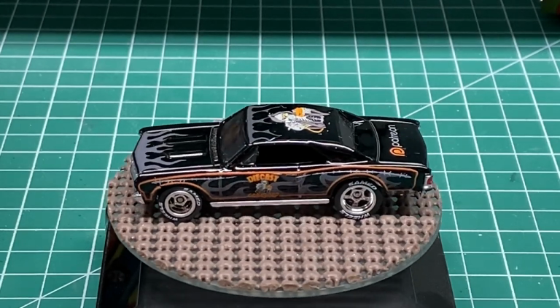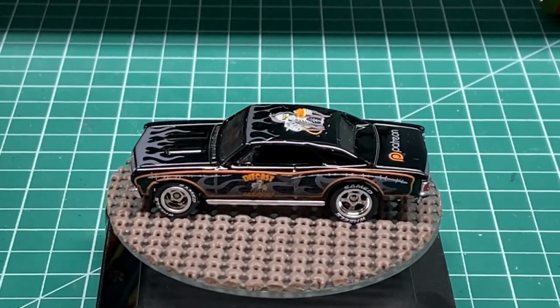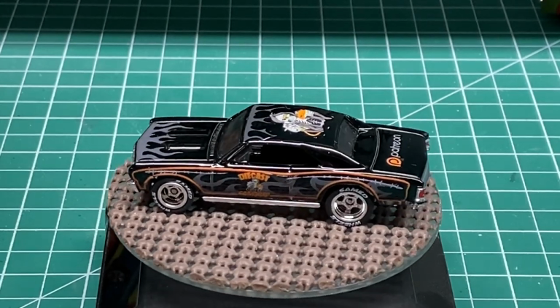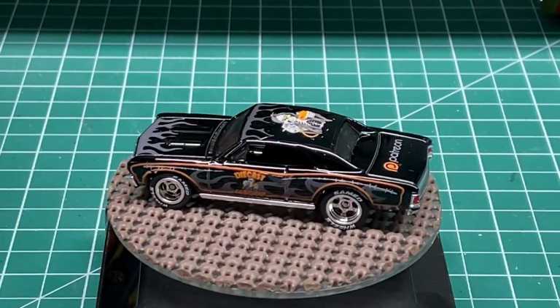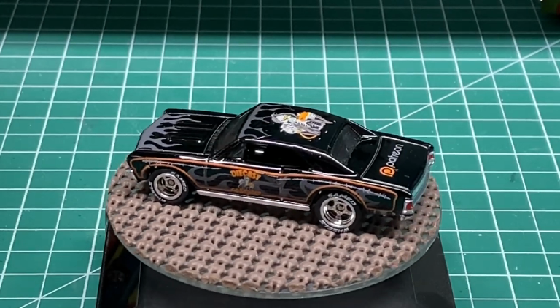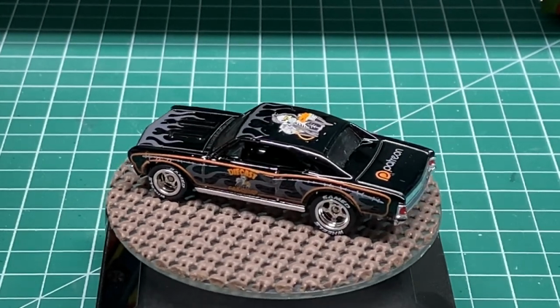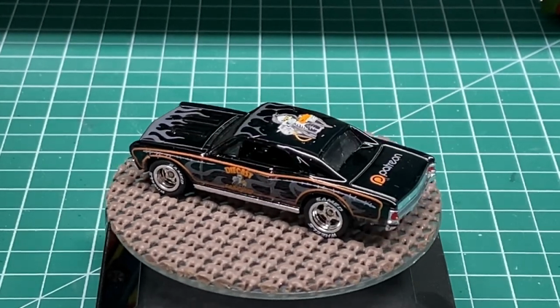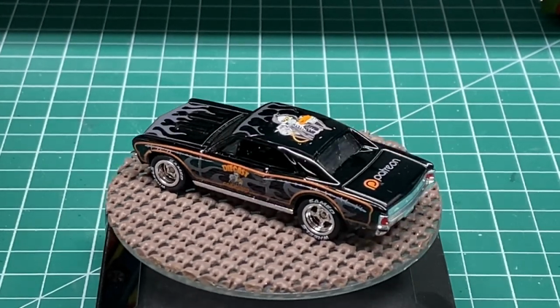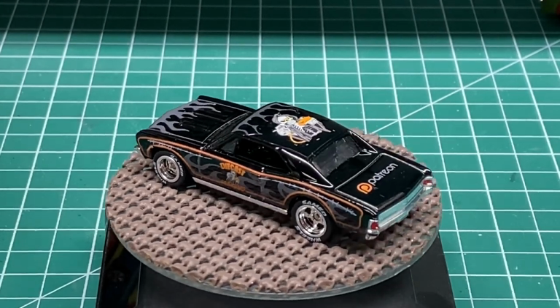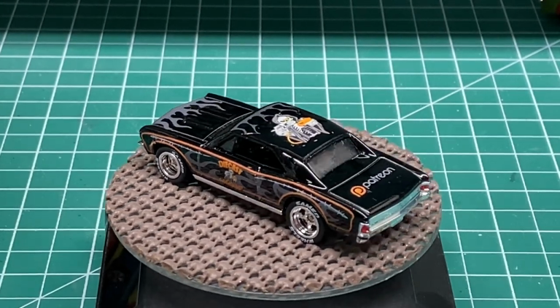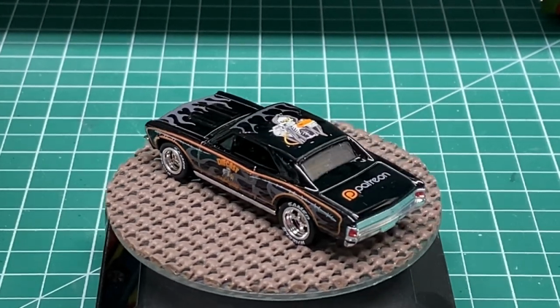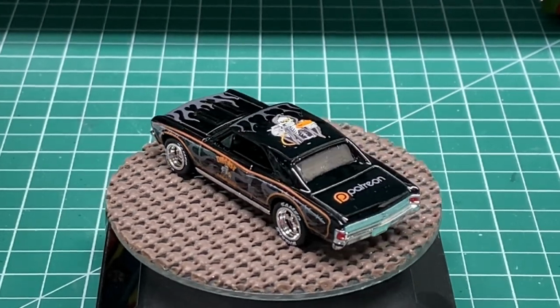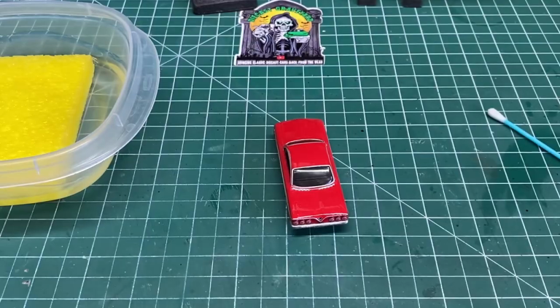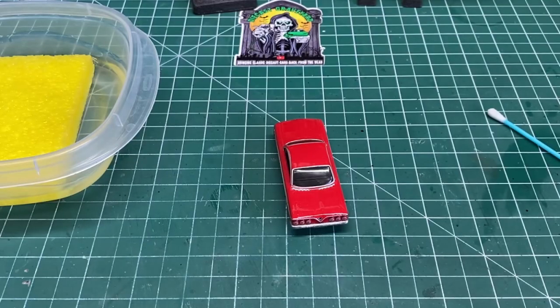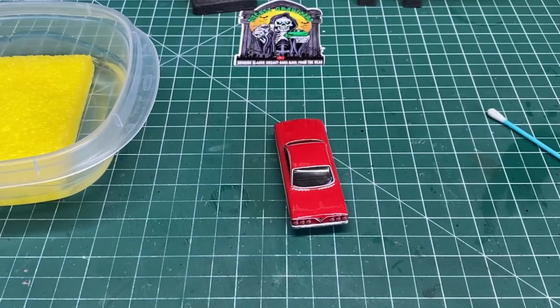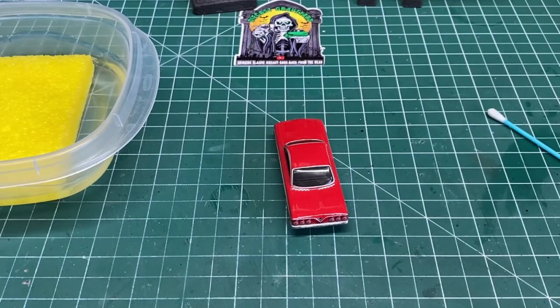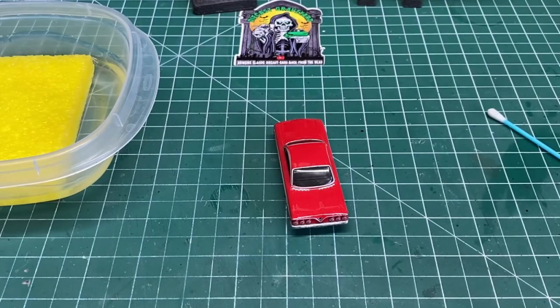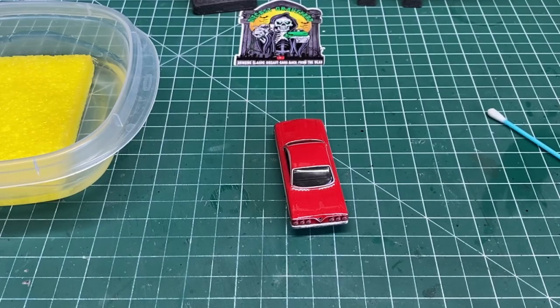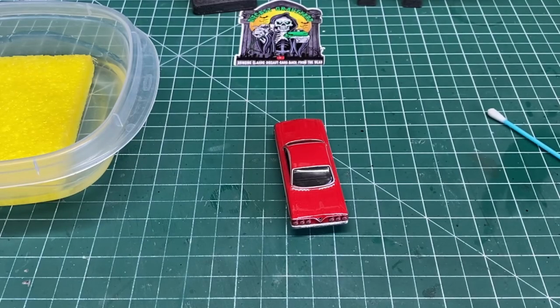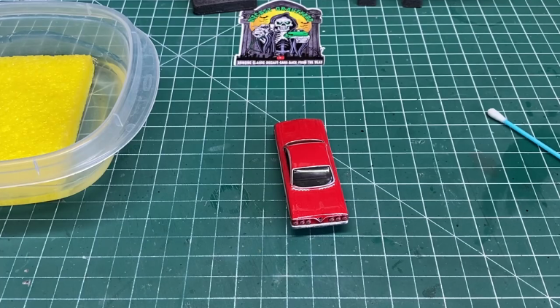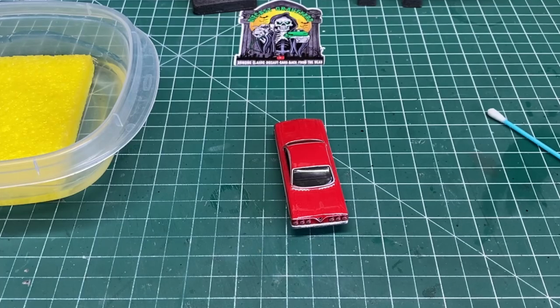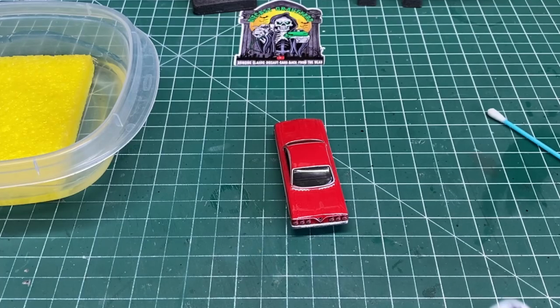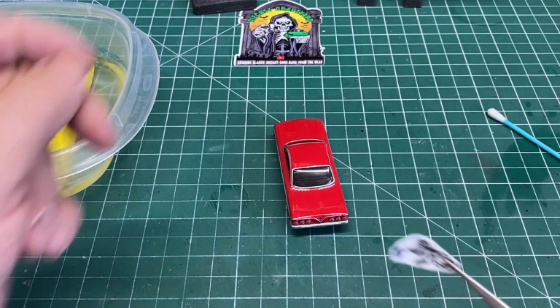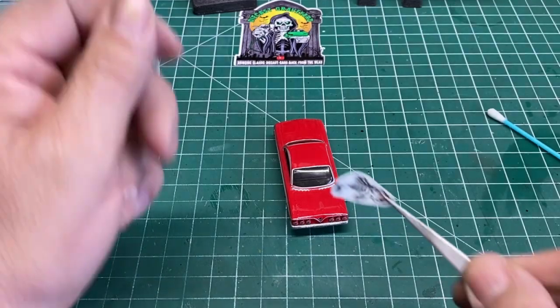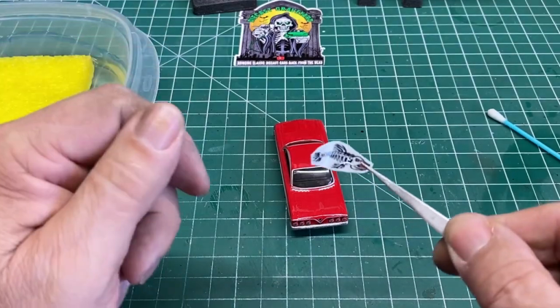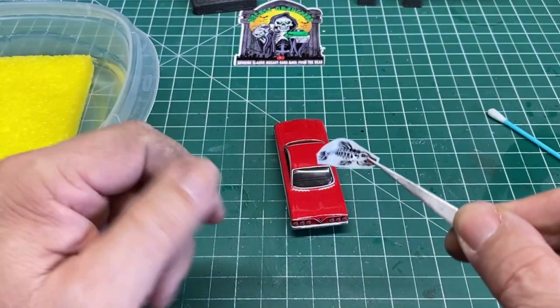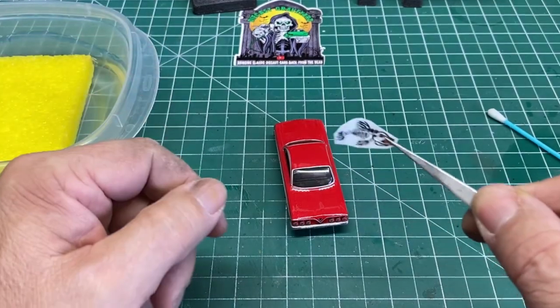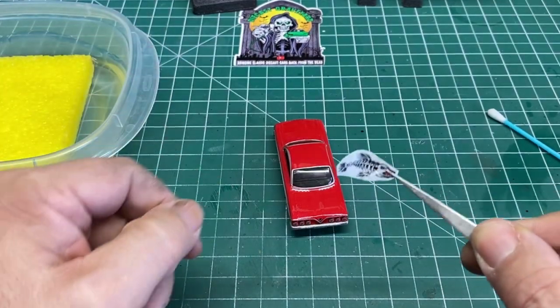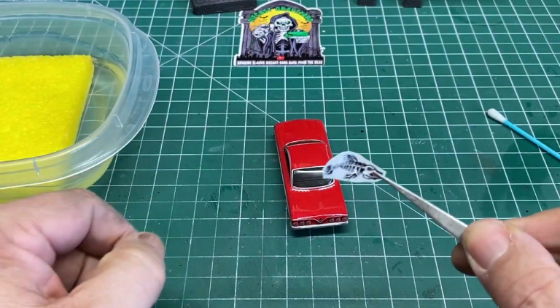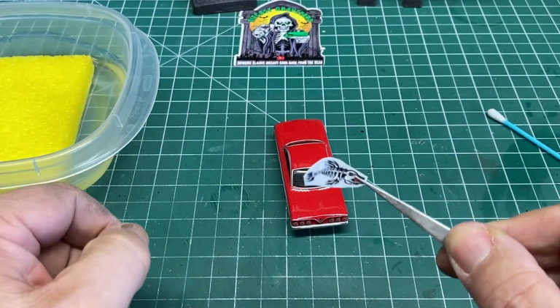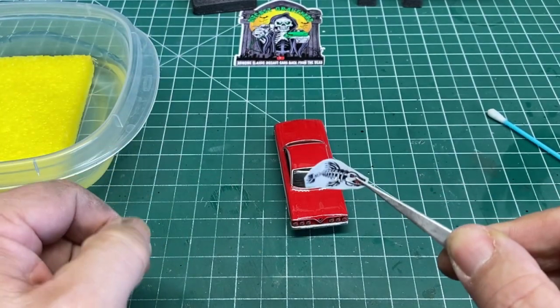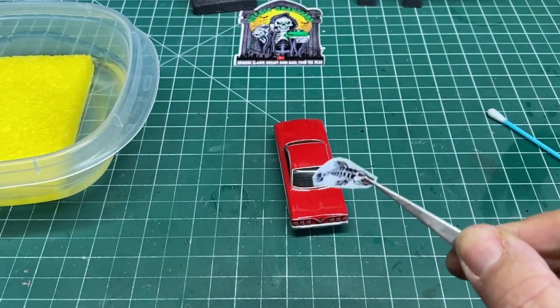This is a prototype, but I made some cars for some of my Patreon subscribers and they're all going to get one of these.